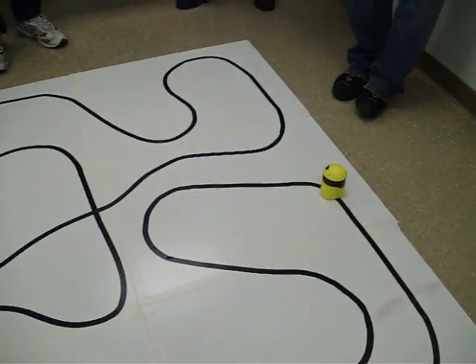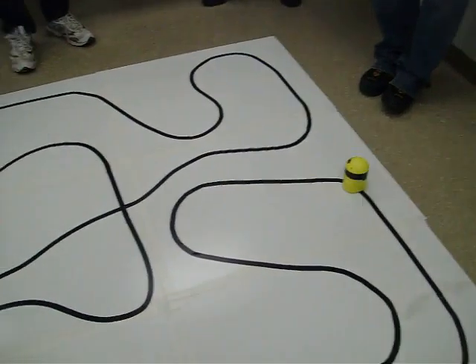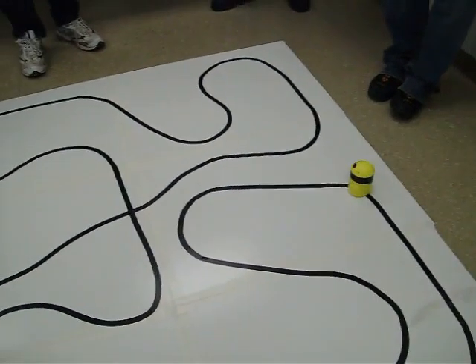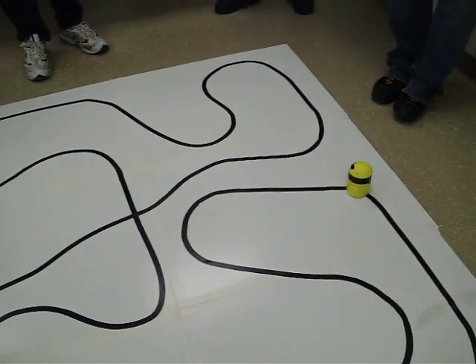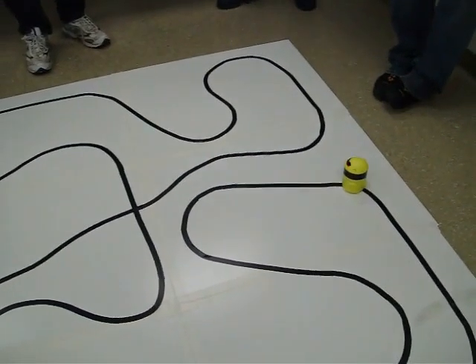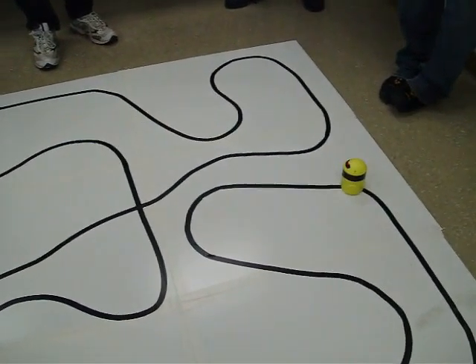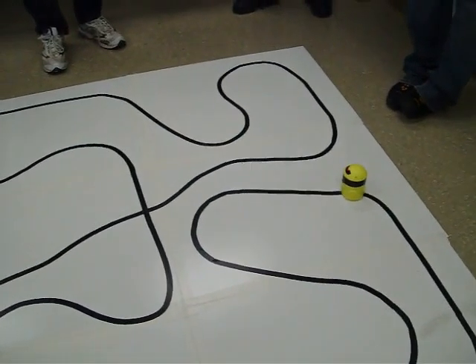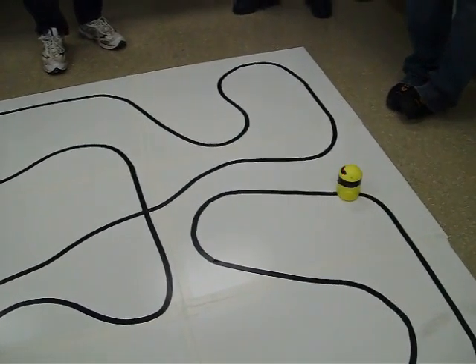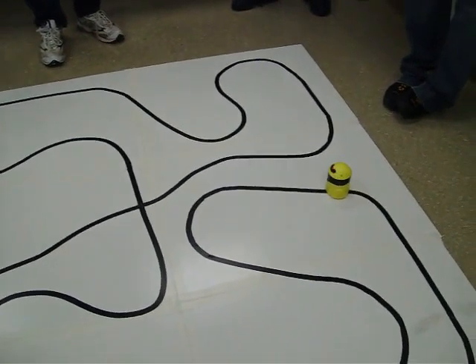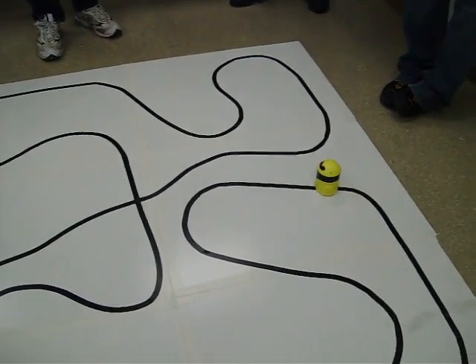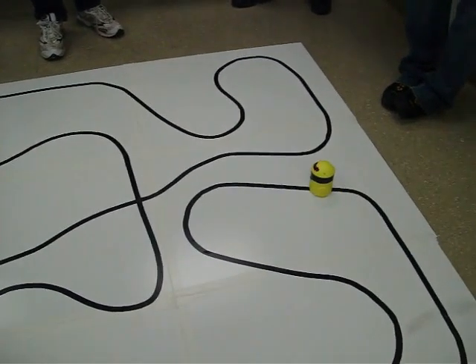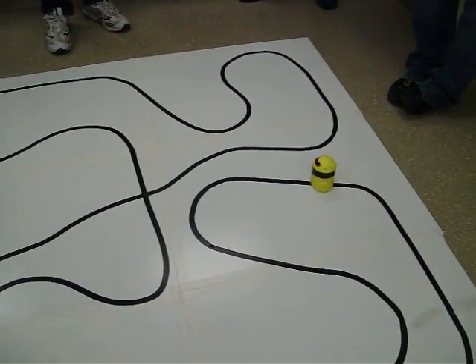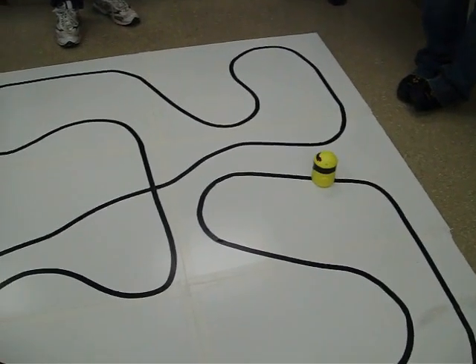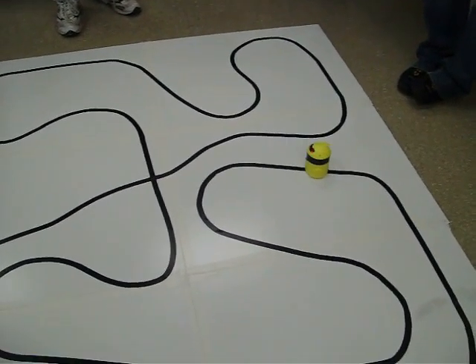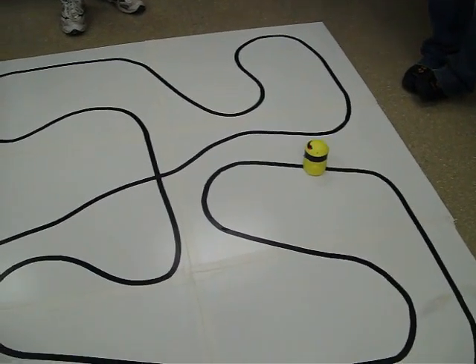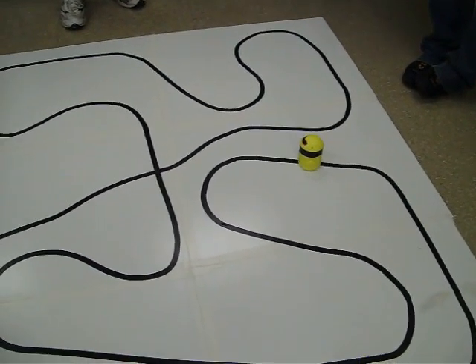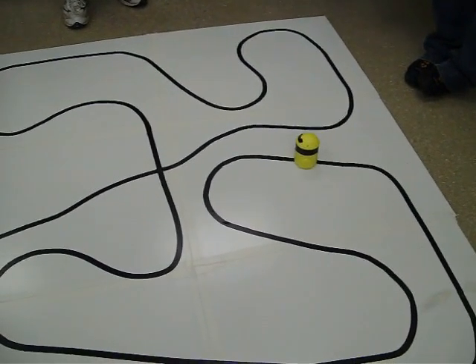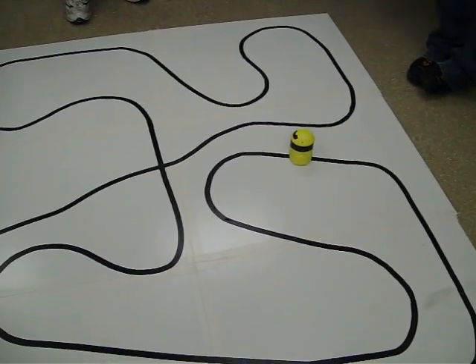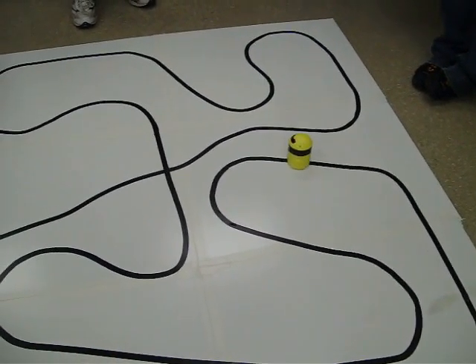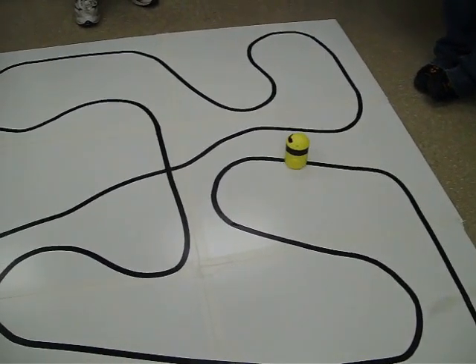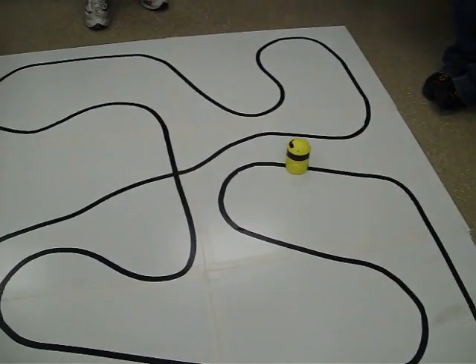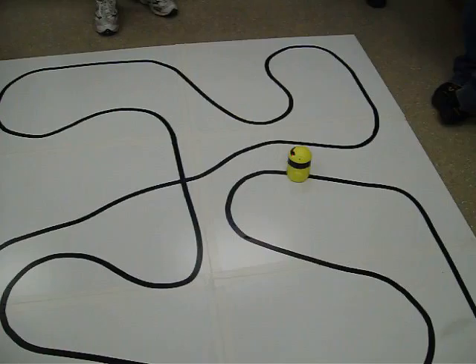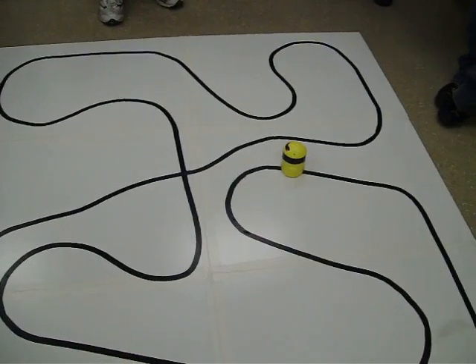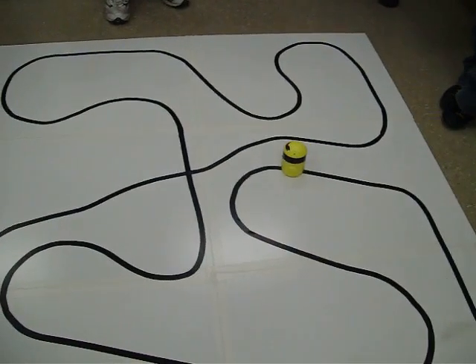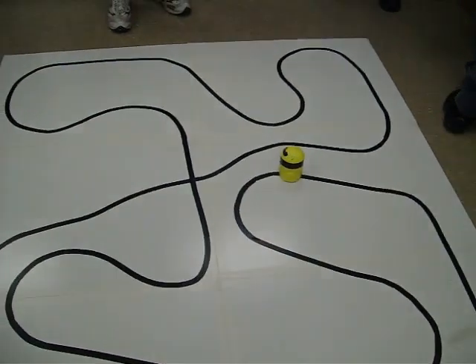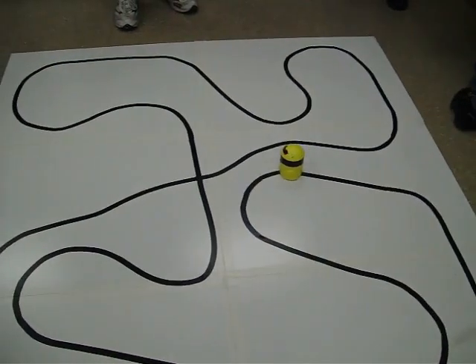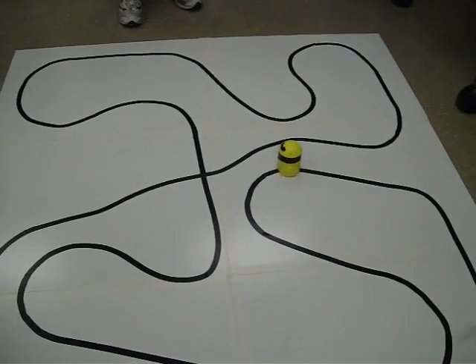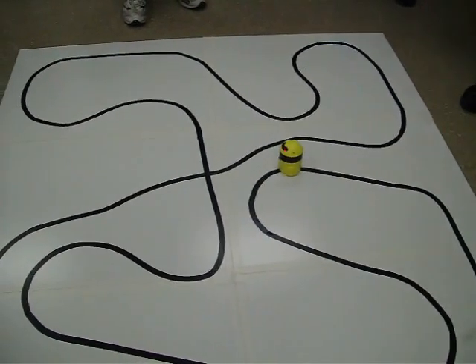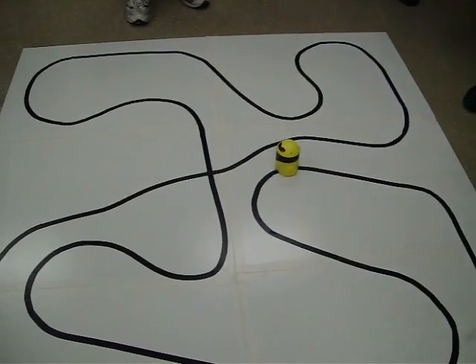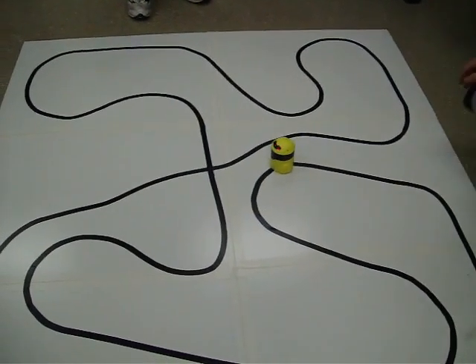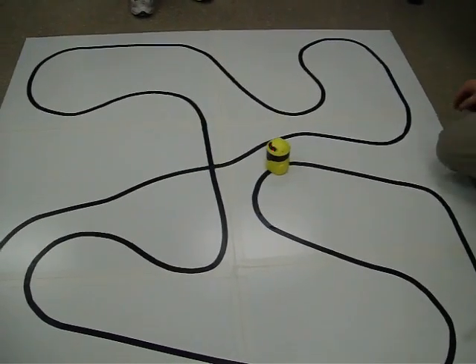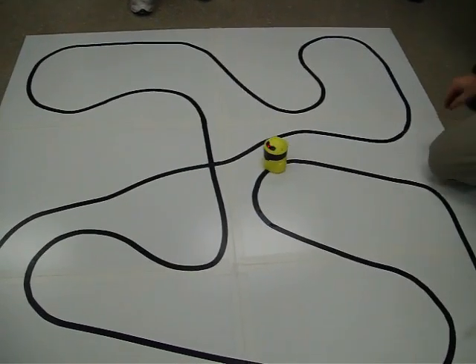Eve — now the course is more difficult. There is now a crossing. We'll see how Eve handles this crossing.